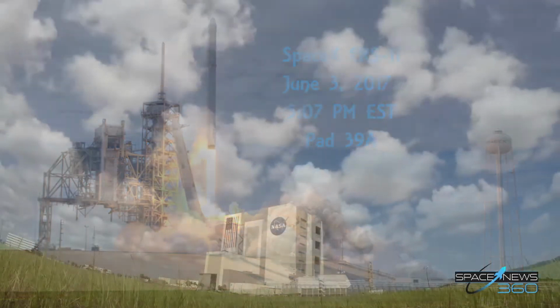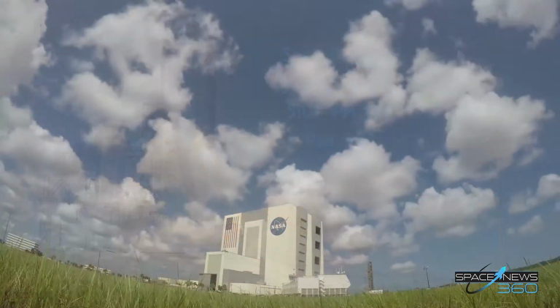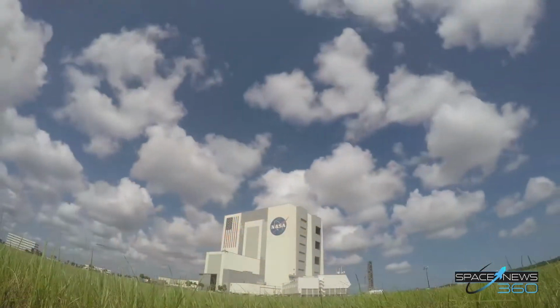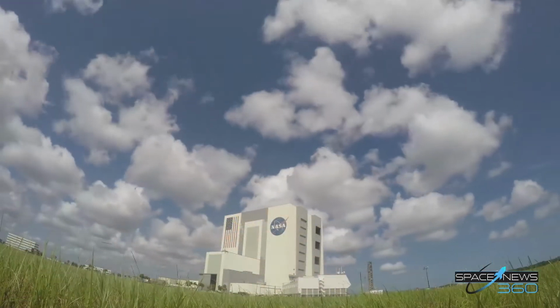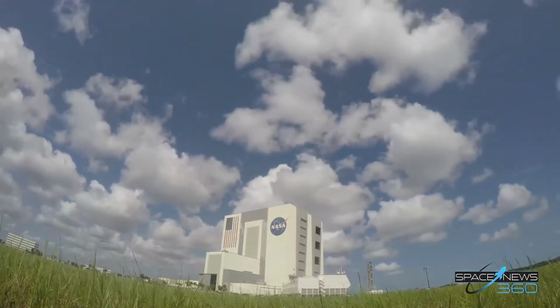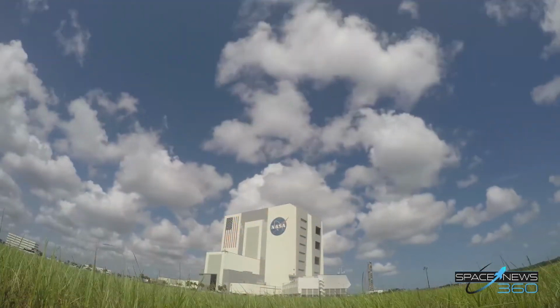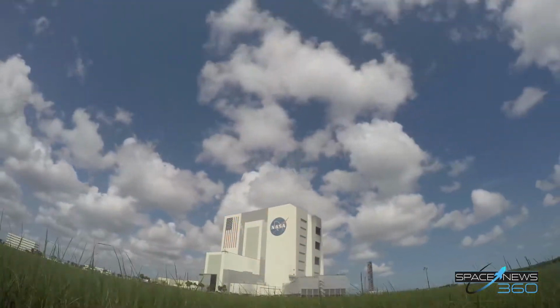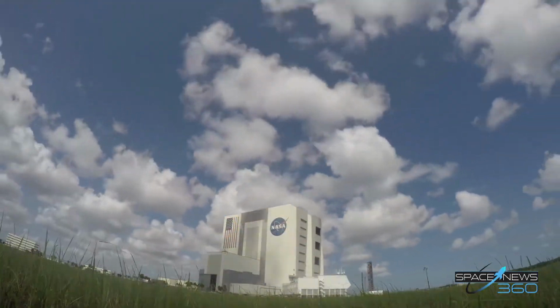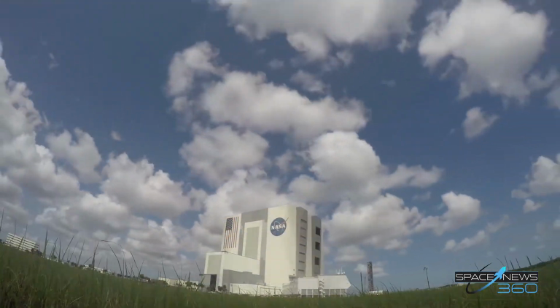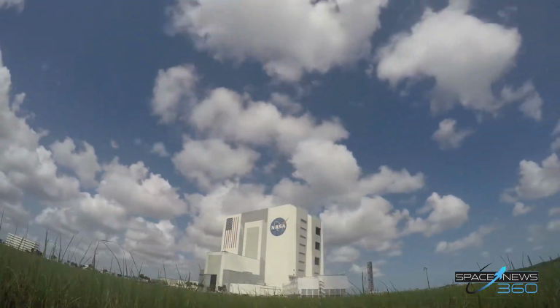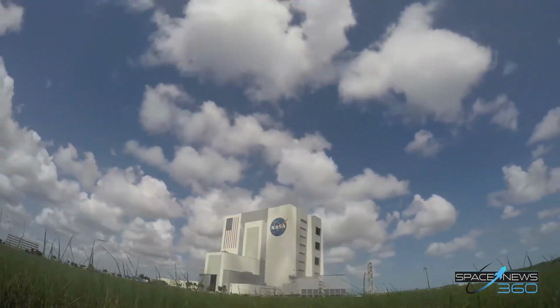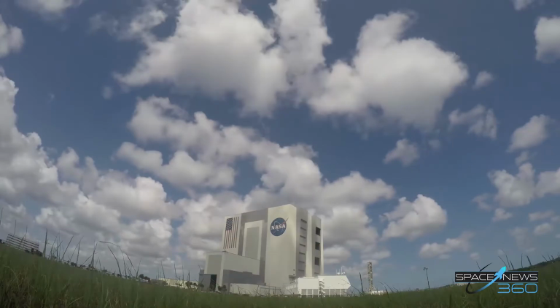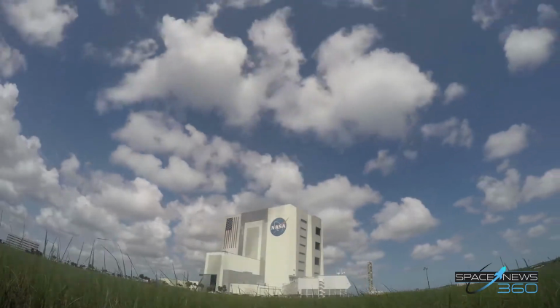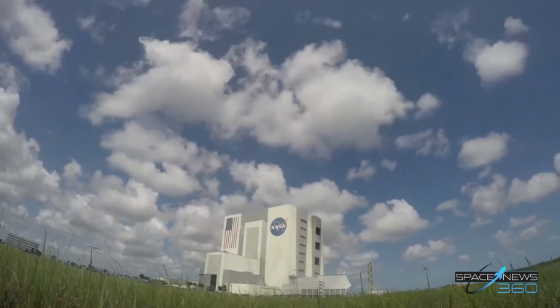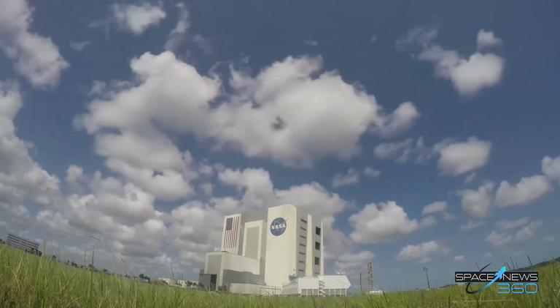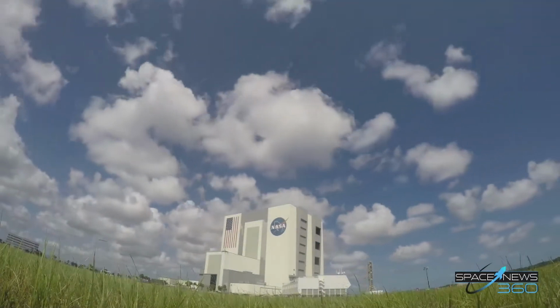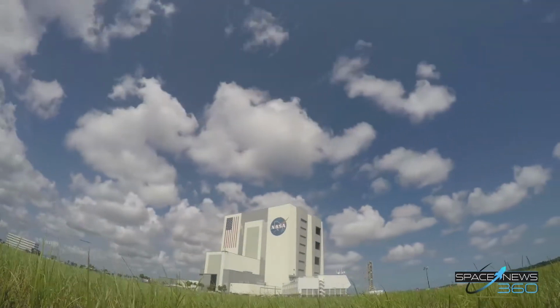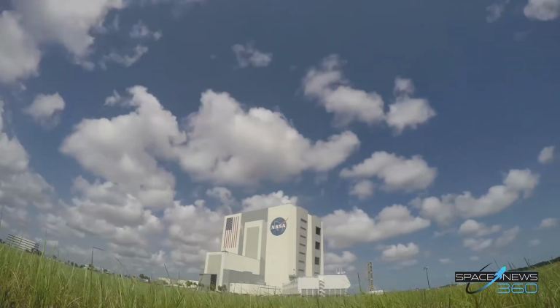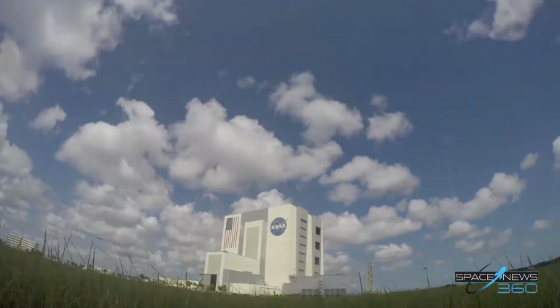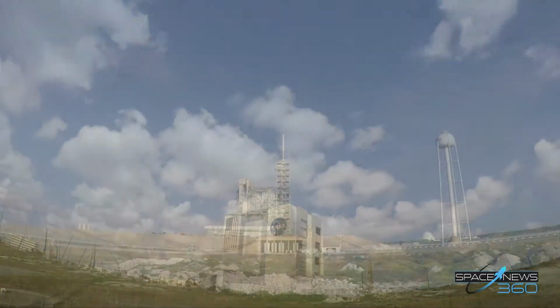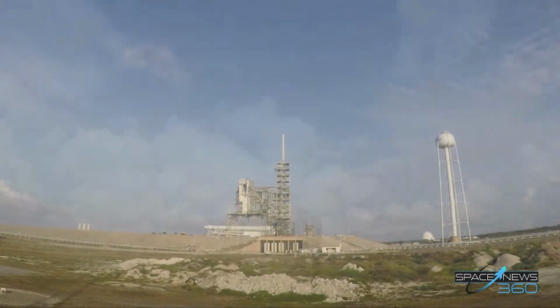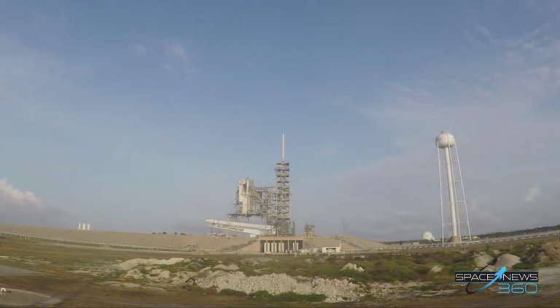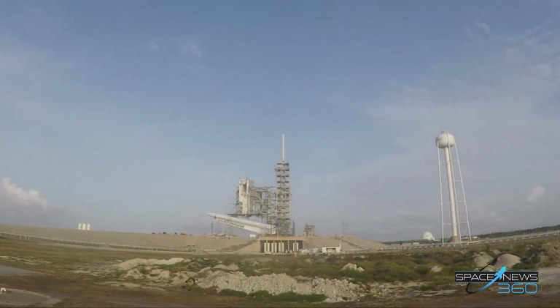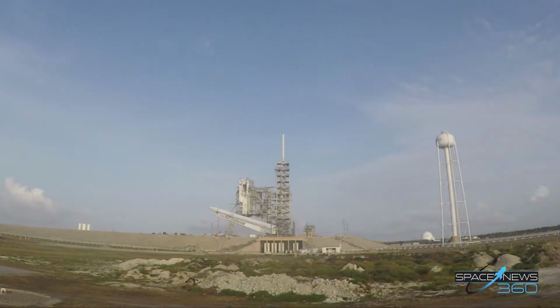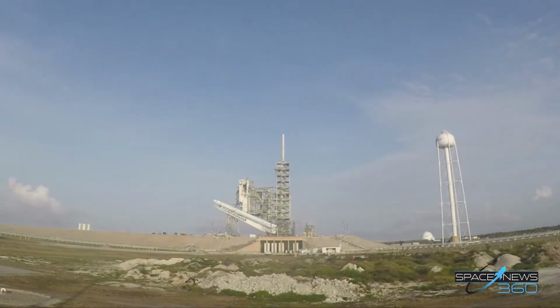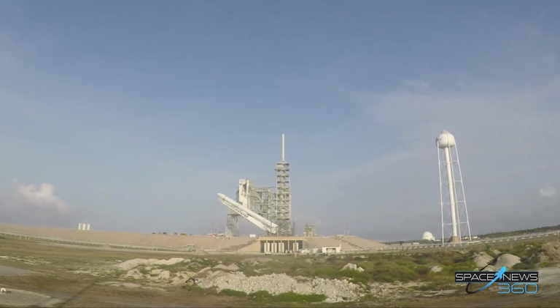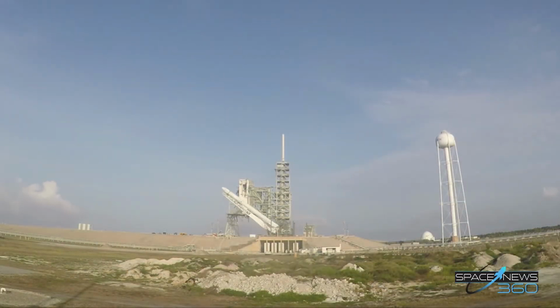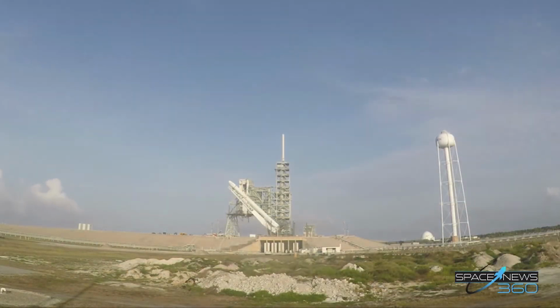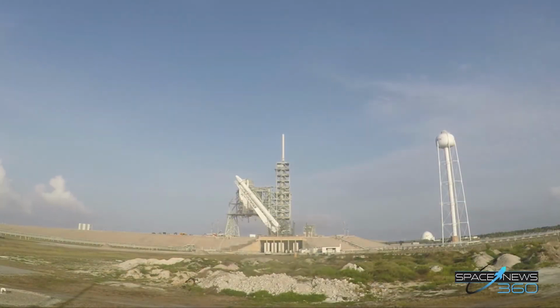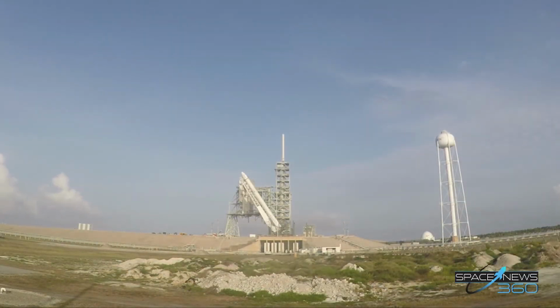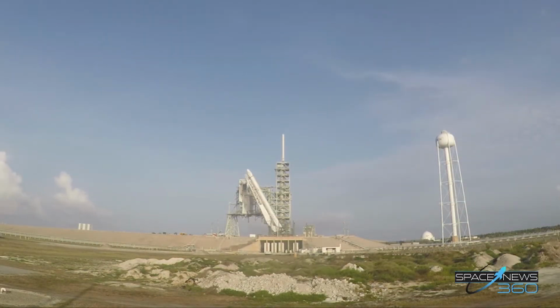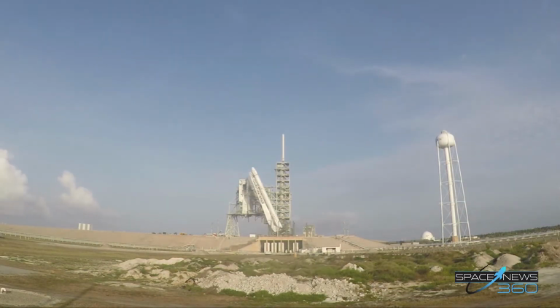At the time of liftoff, winds expected to be 10 to 15 miles per hour from the east-southeast and a temperature of 82 degrees.